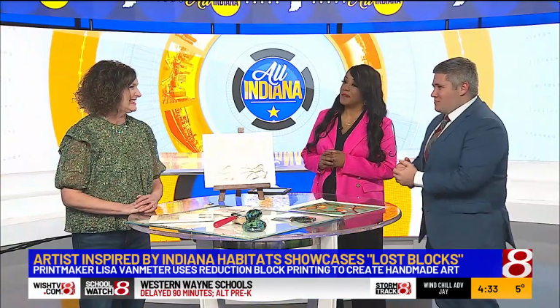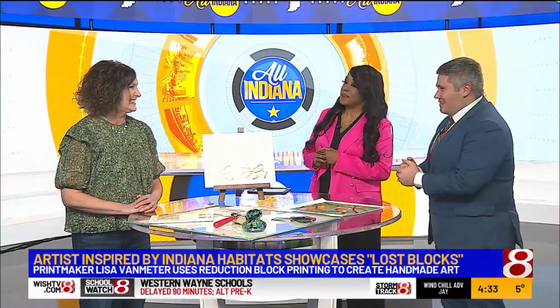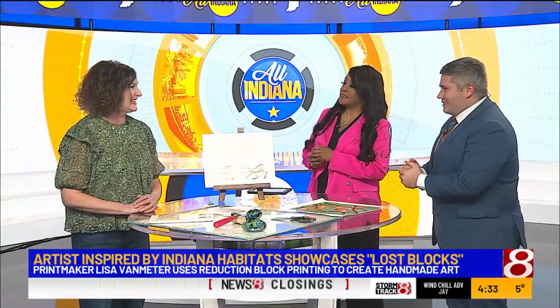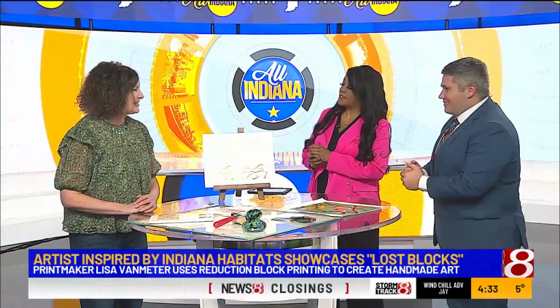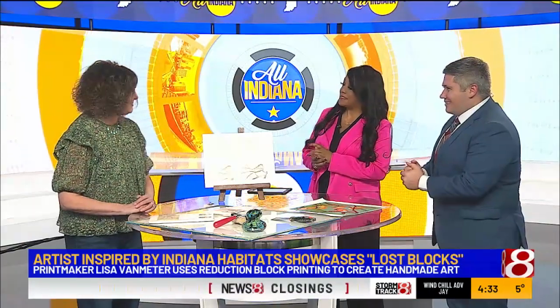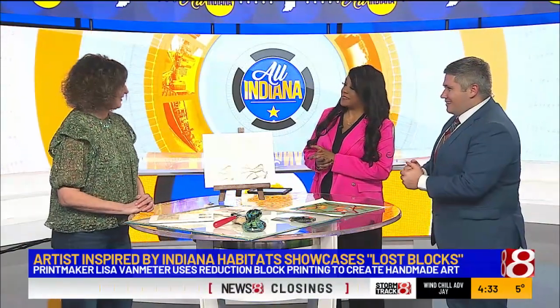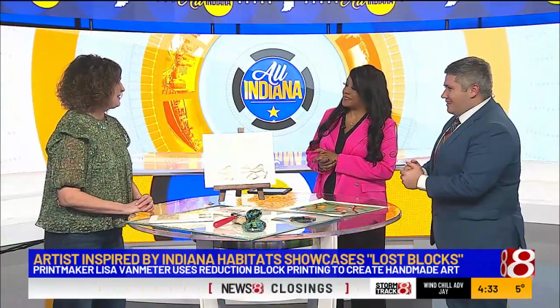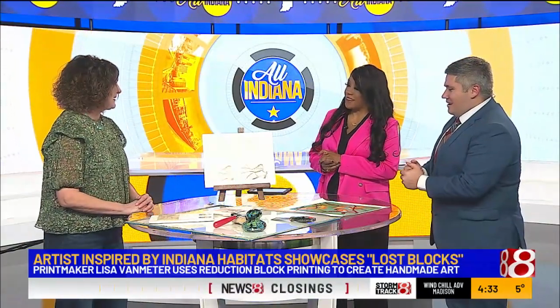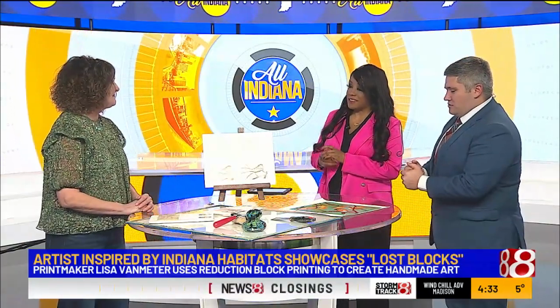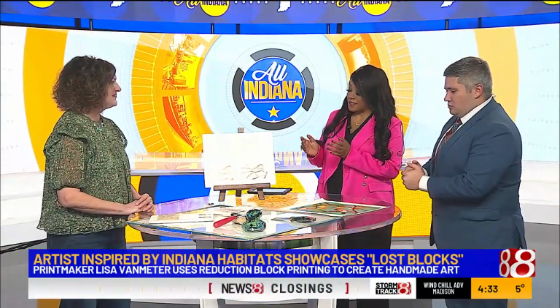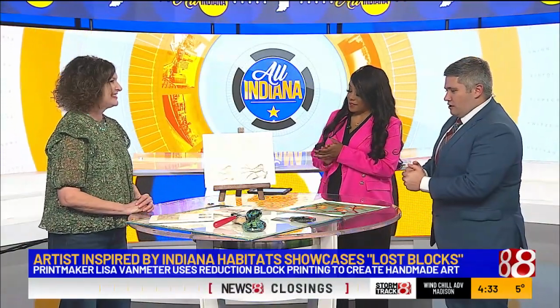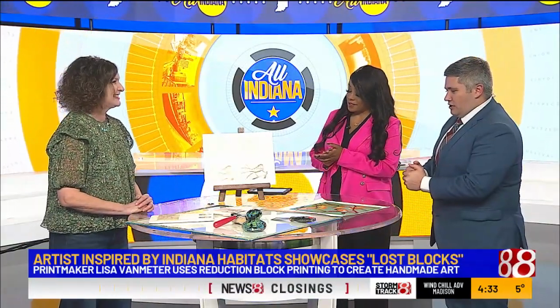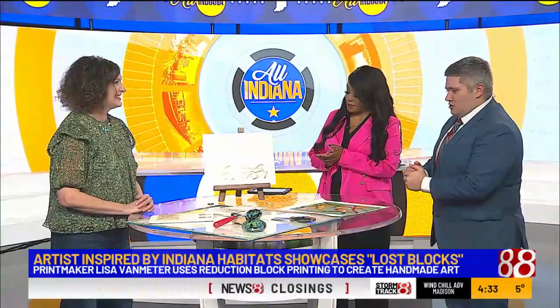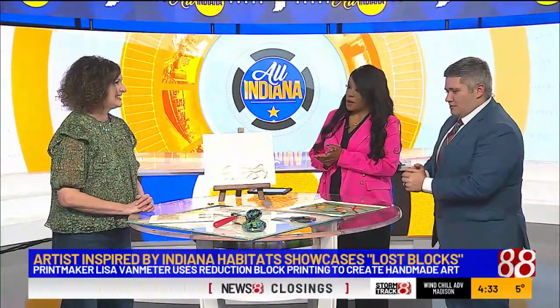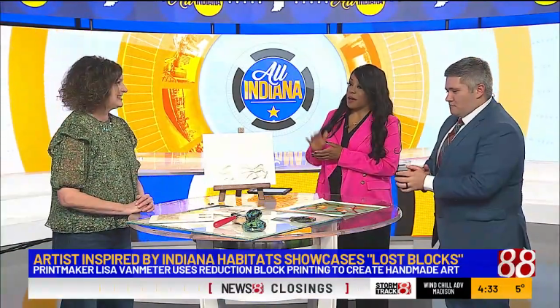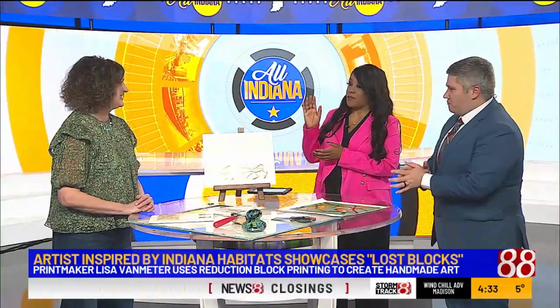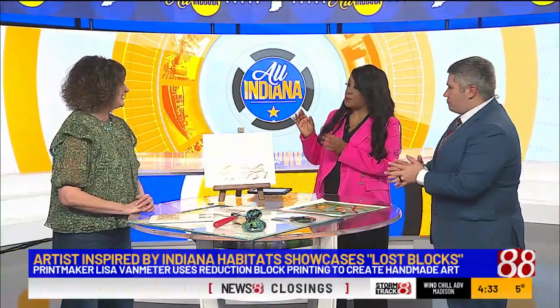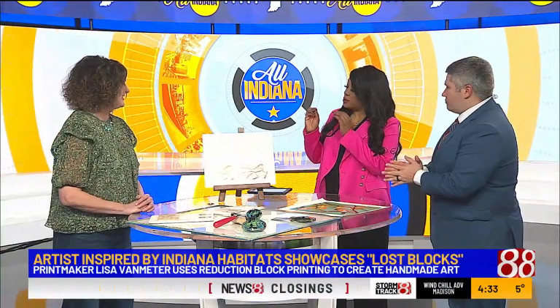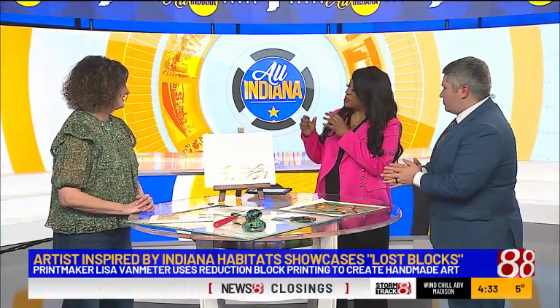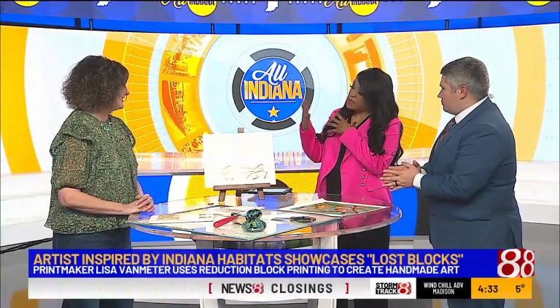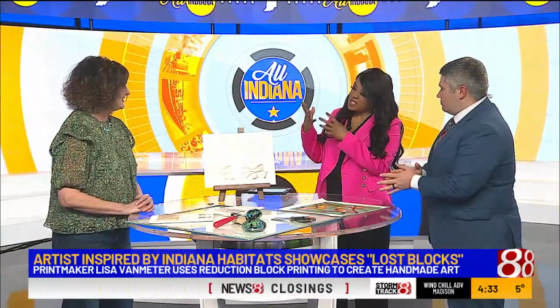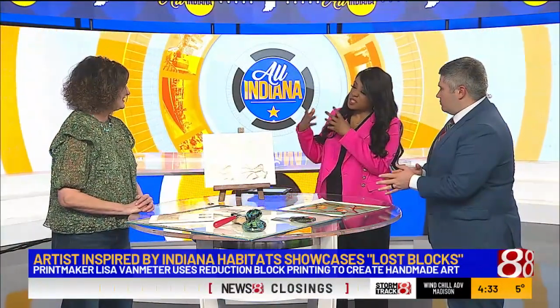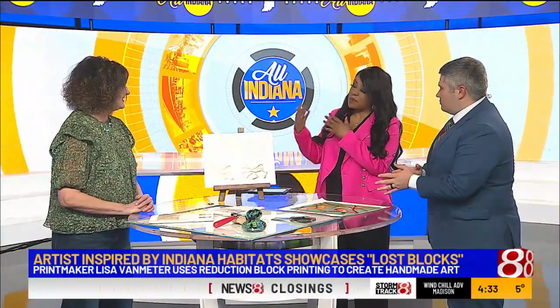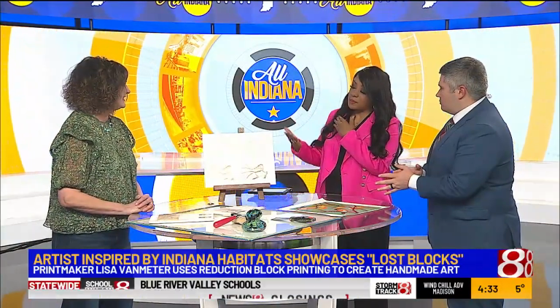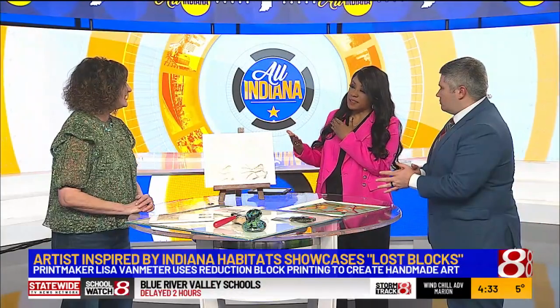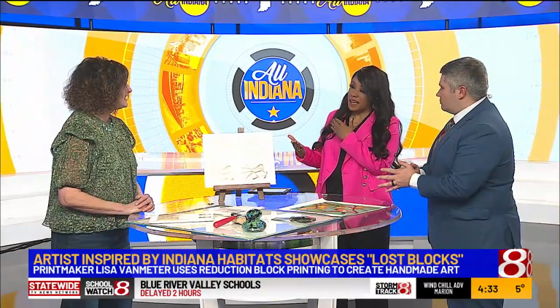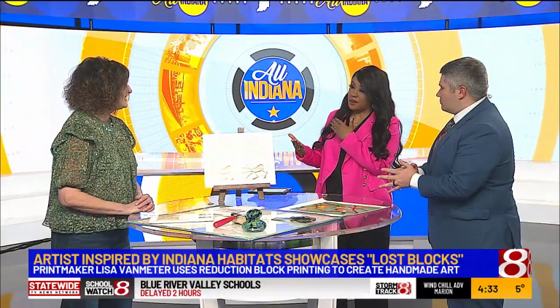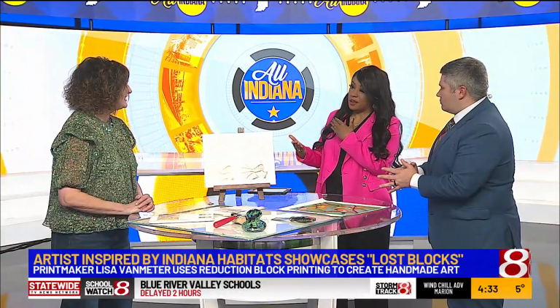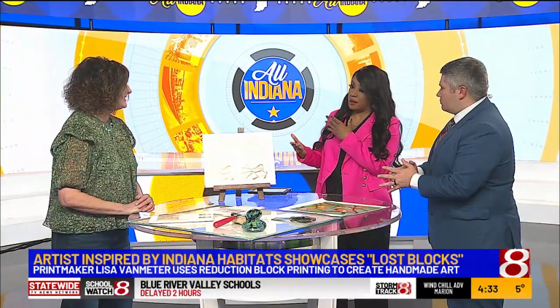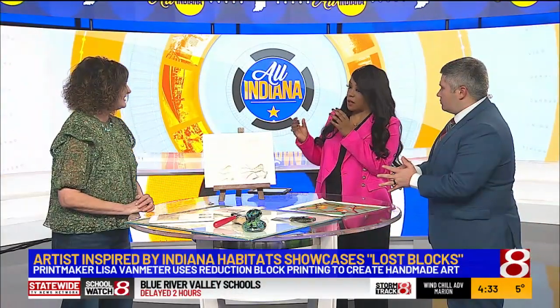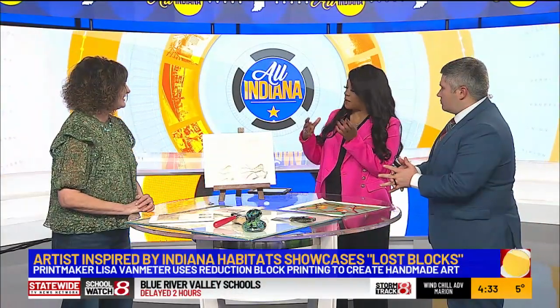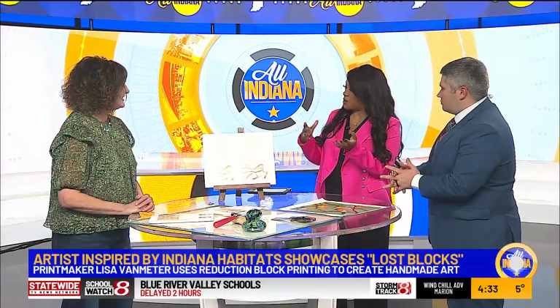Thanks for being here. Thank you so much for having me. First, we want you to explain the title — Lost Blocks. What are you referring to?